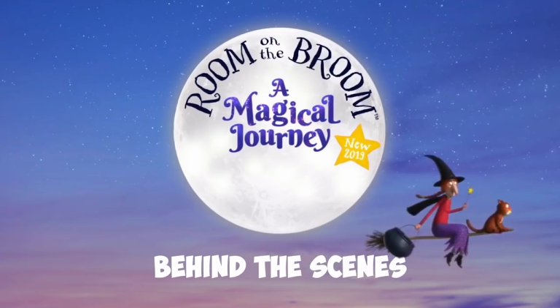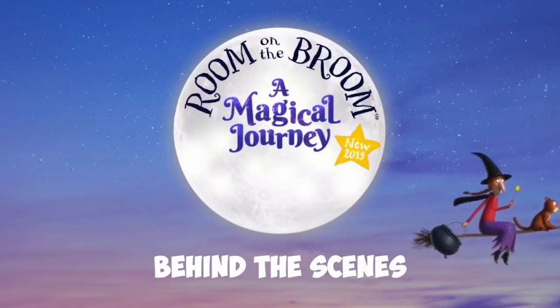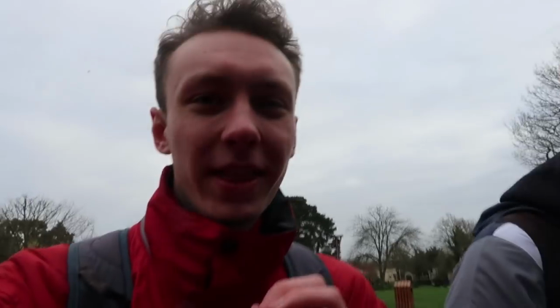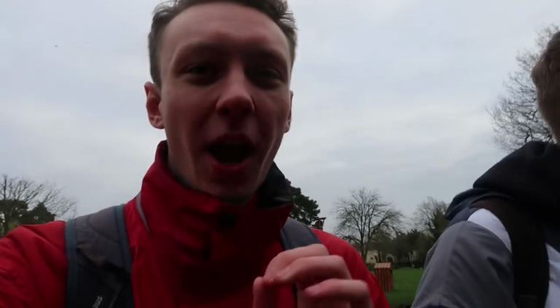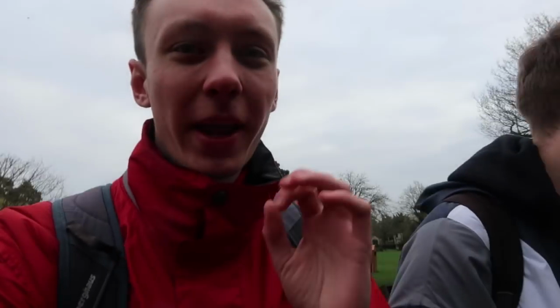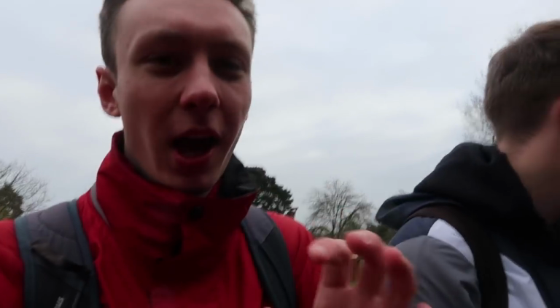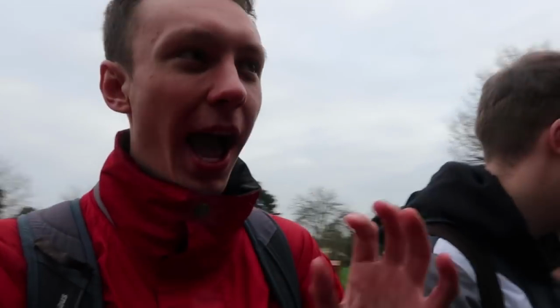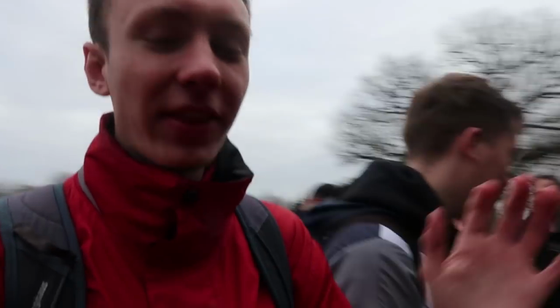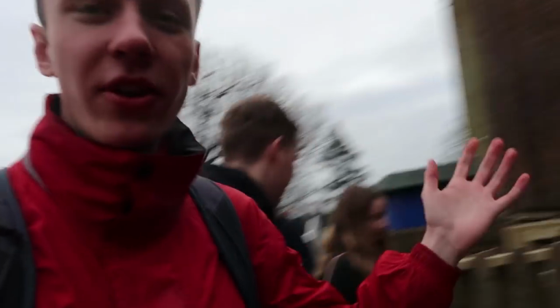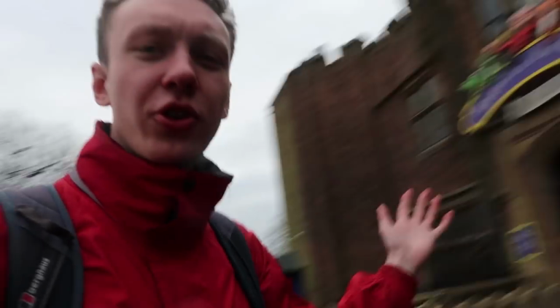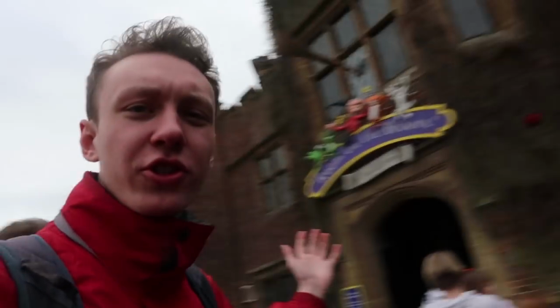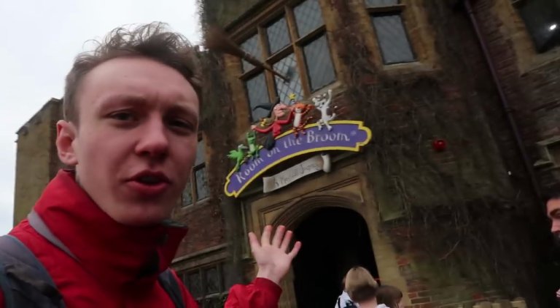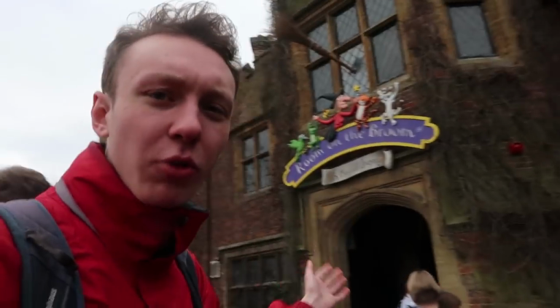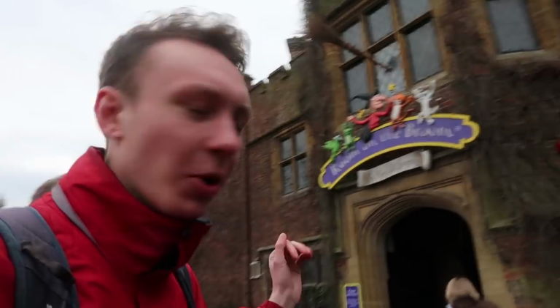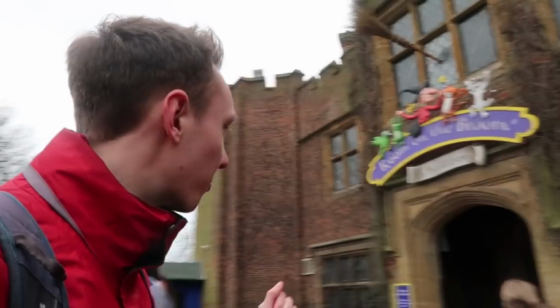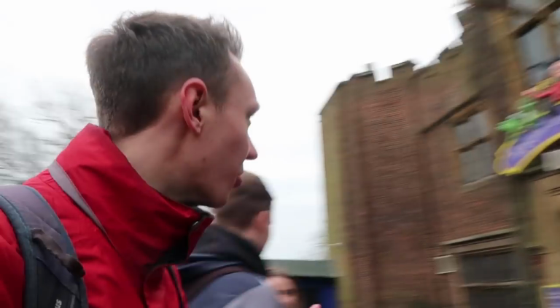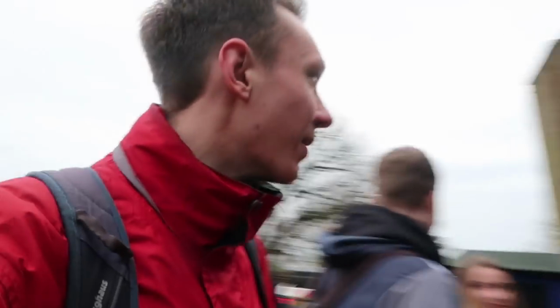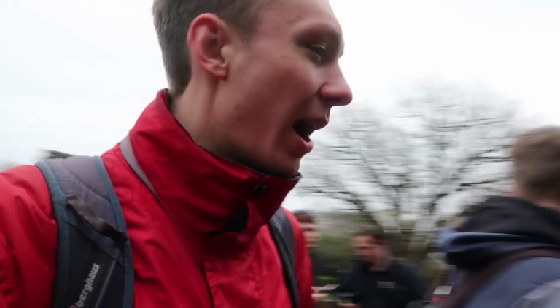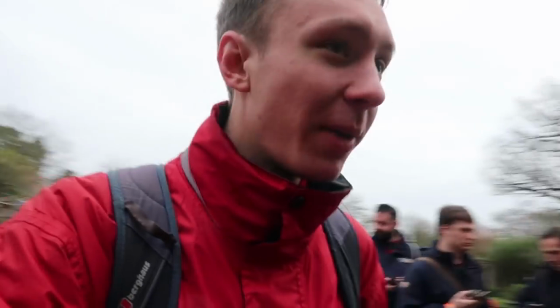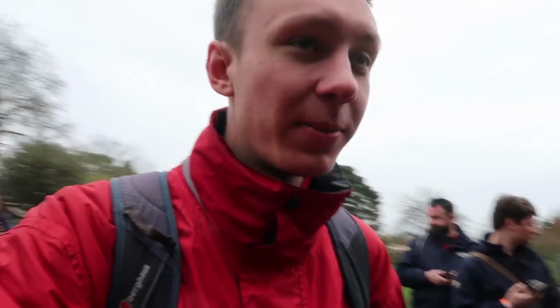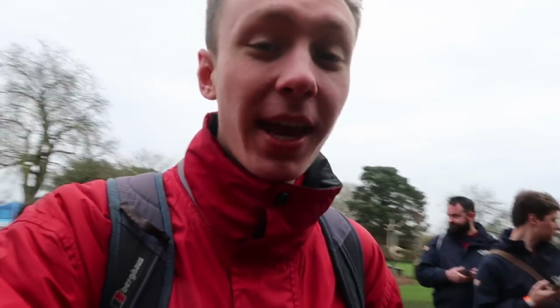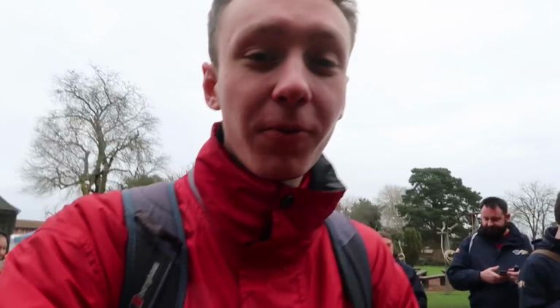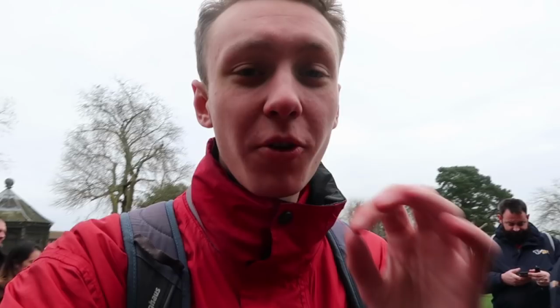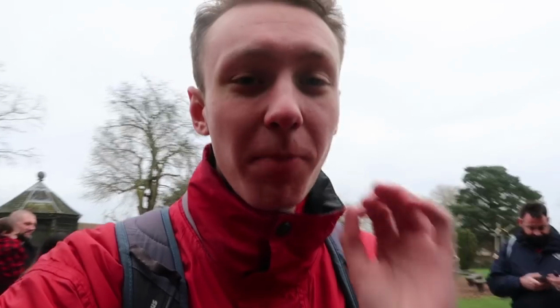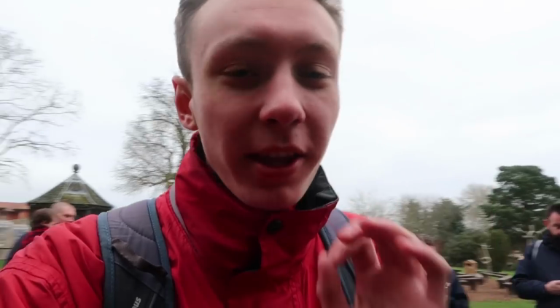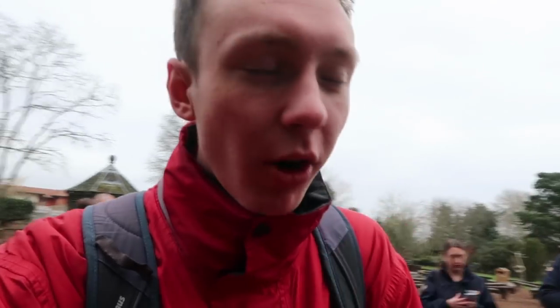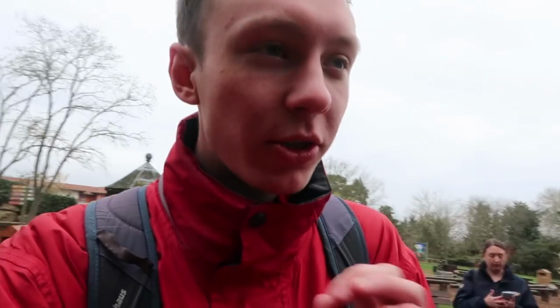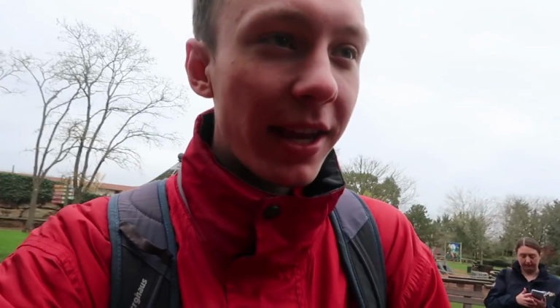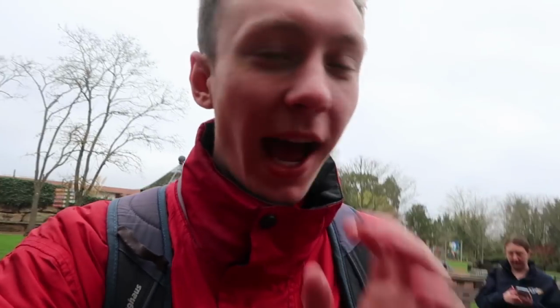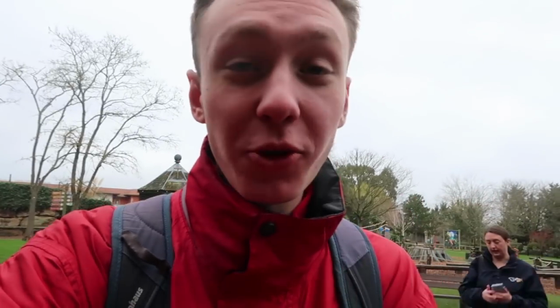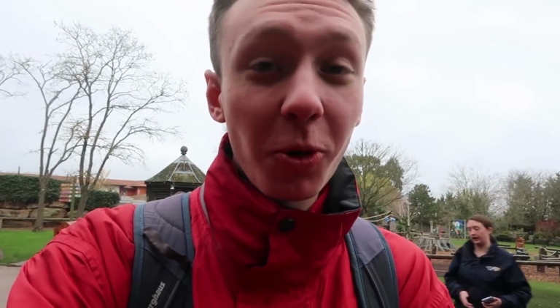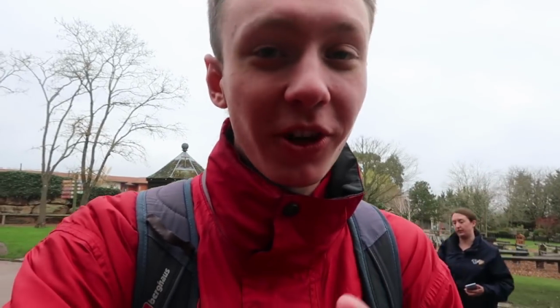We are now here at the entrance to Room on the Broom, and we're about to be taken through by the Rise creator Andrew Porter.